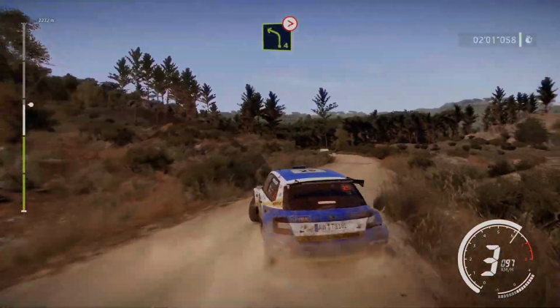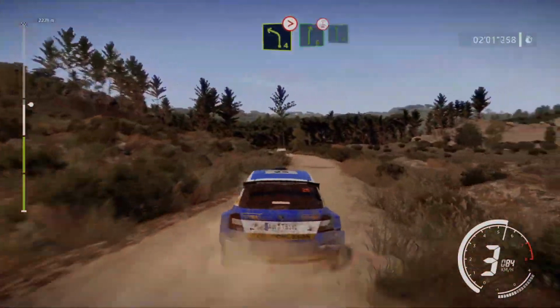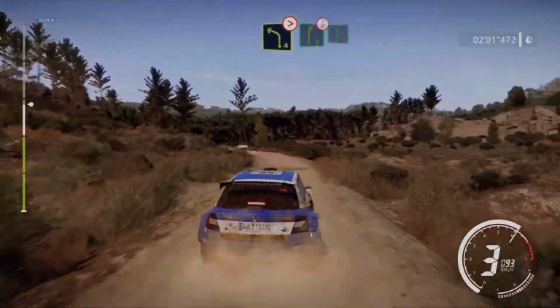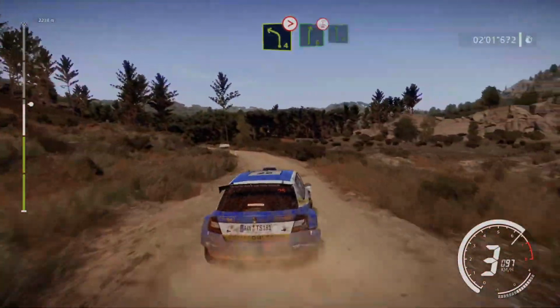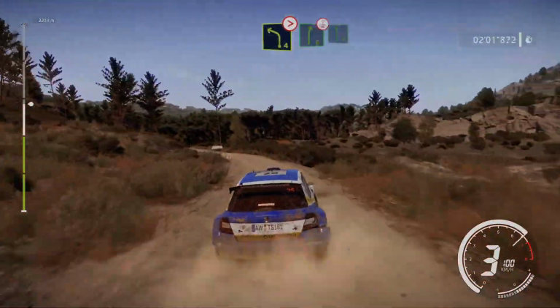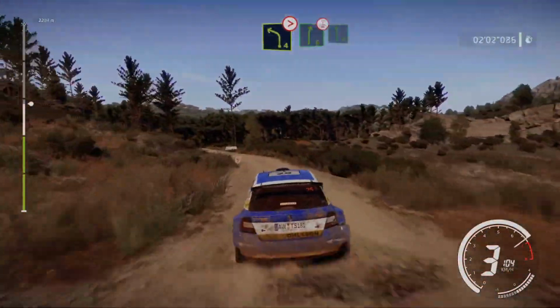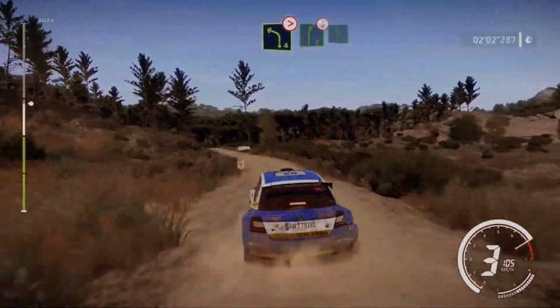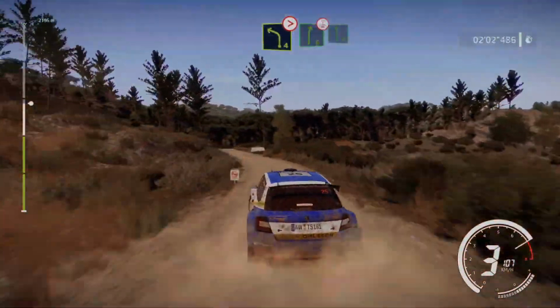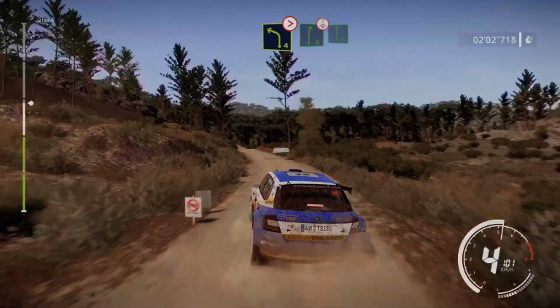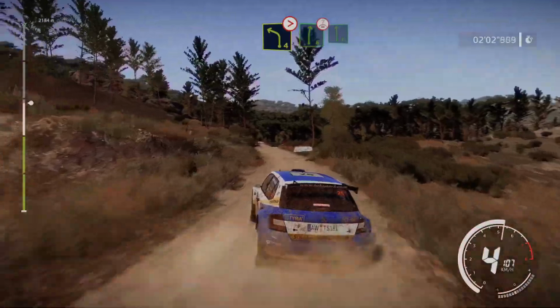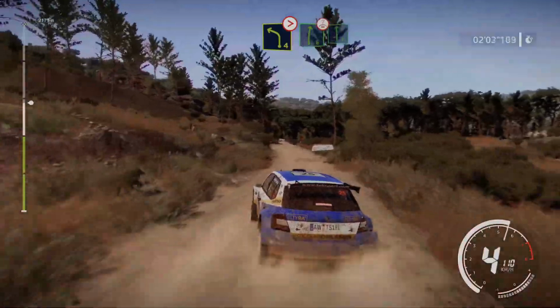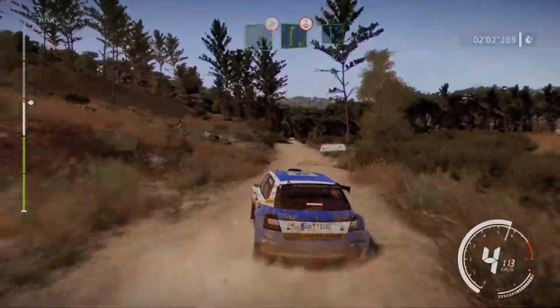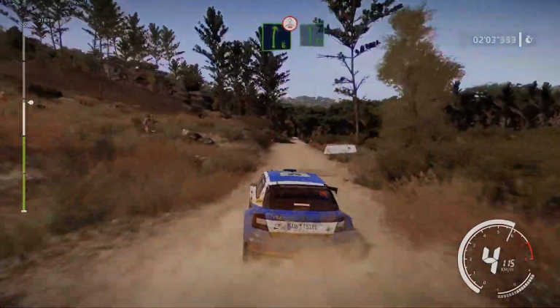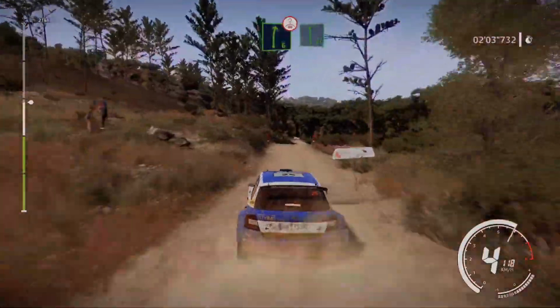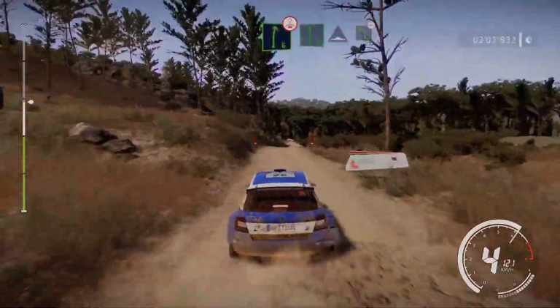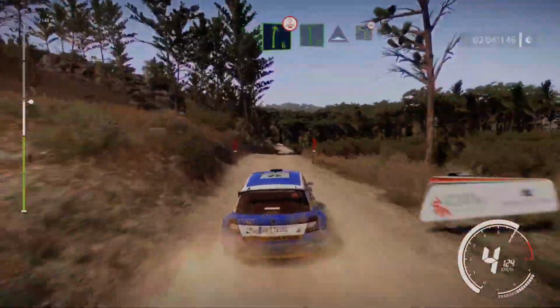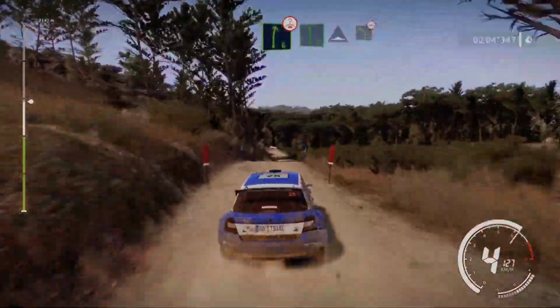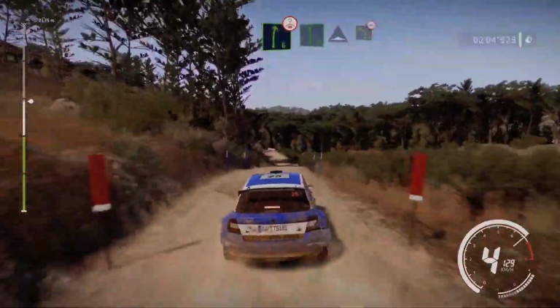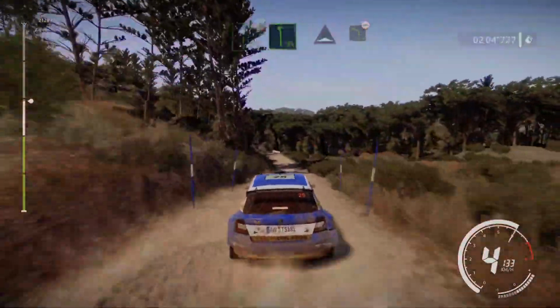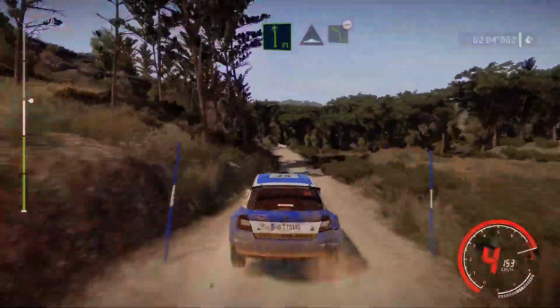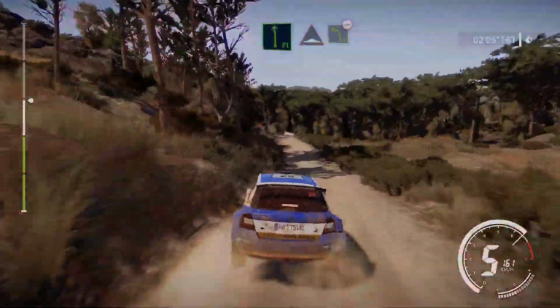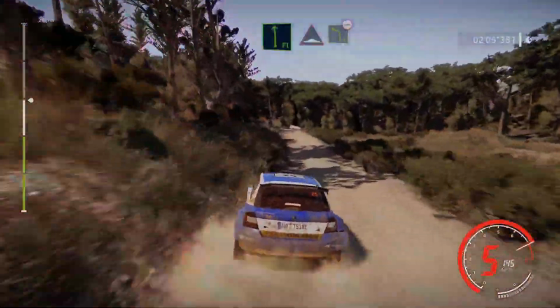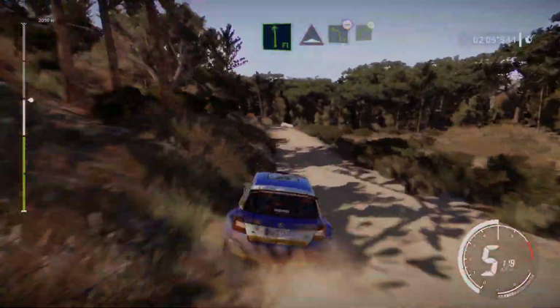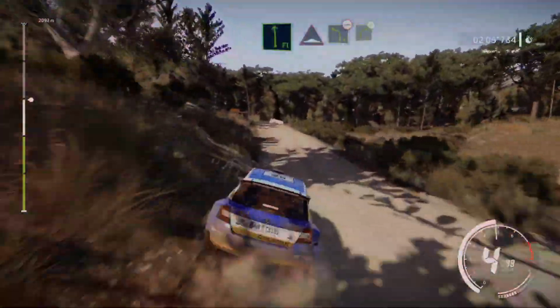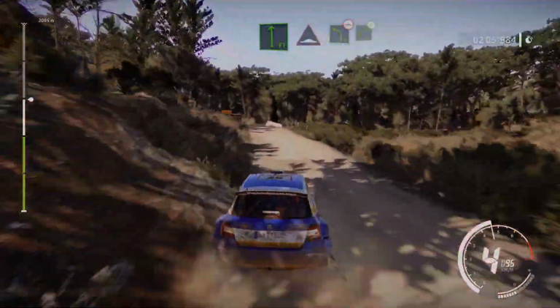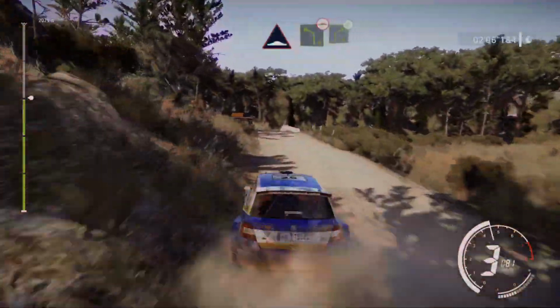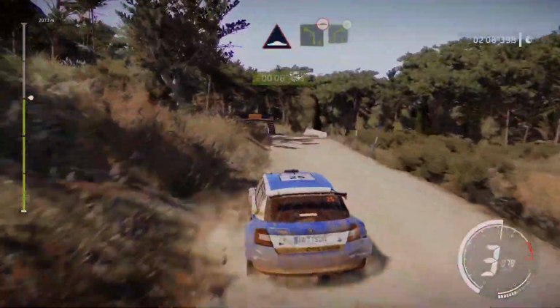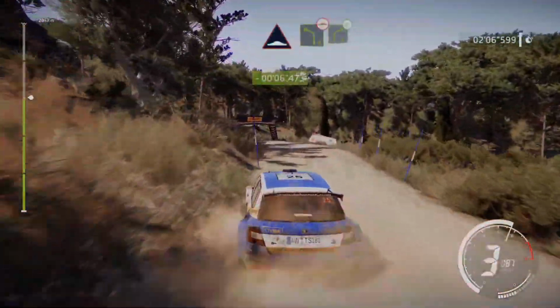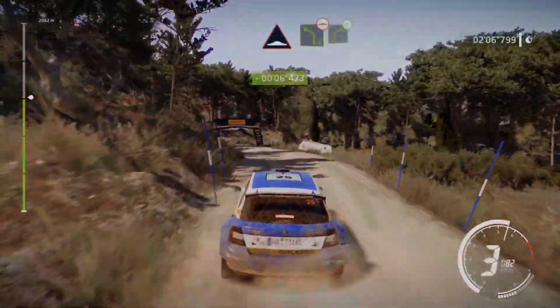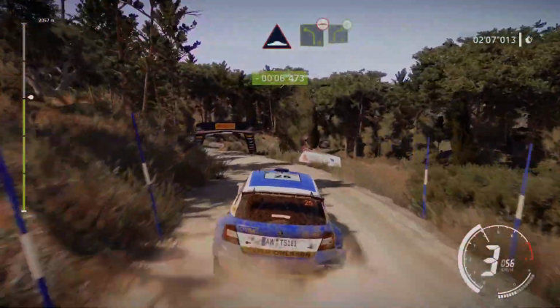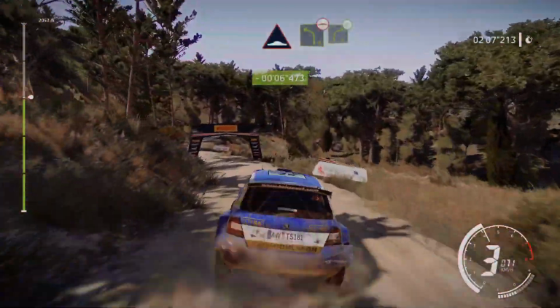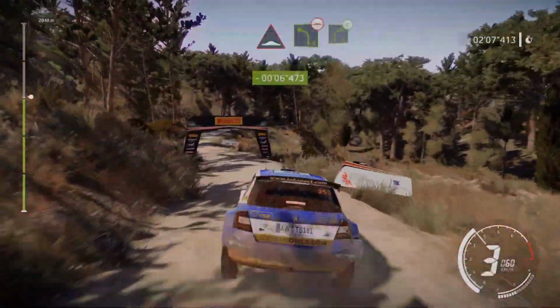Into right 6, over crest, into flat left, into bump, brake for left 4, bumpy, into right 4, opens.